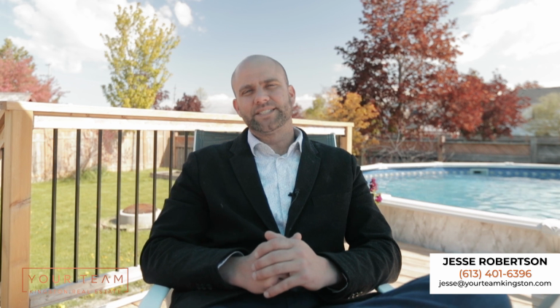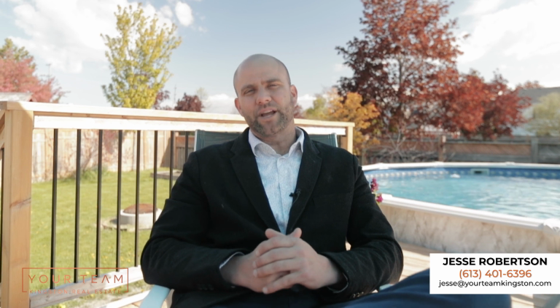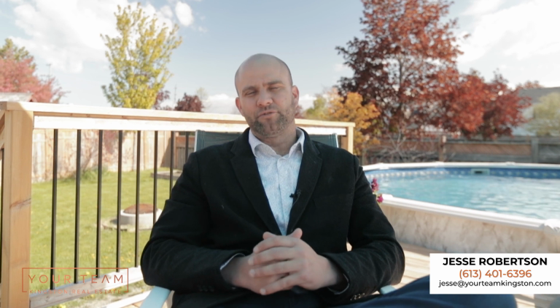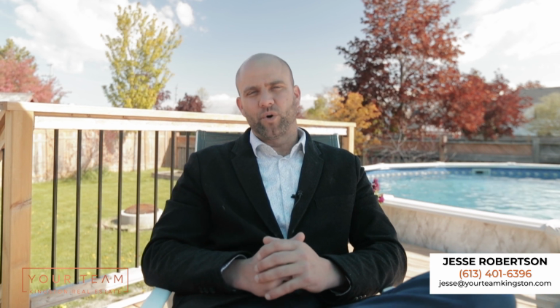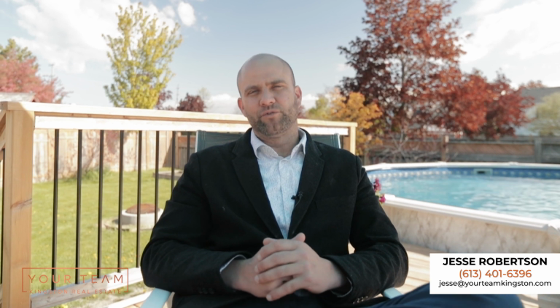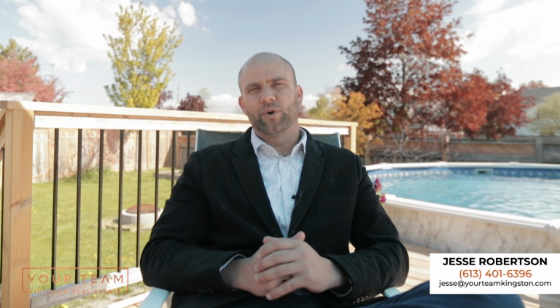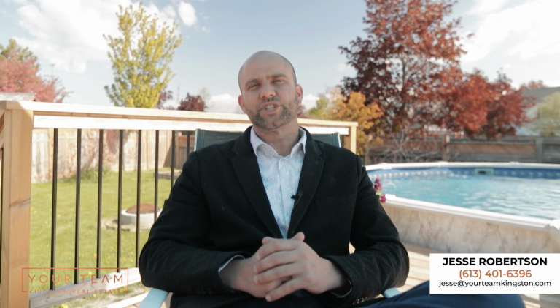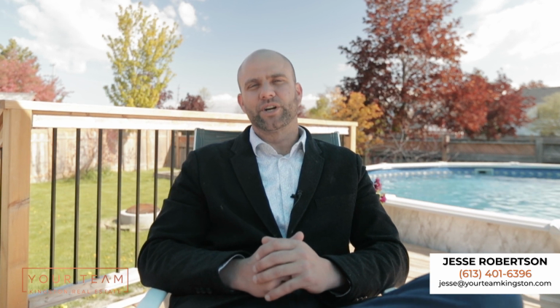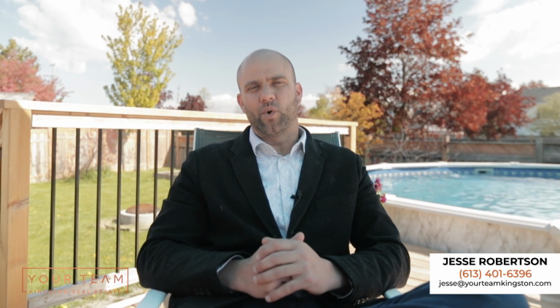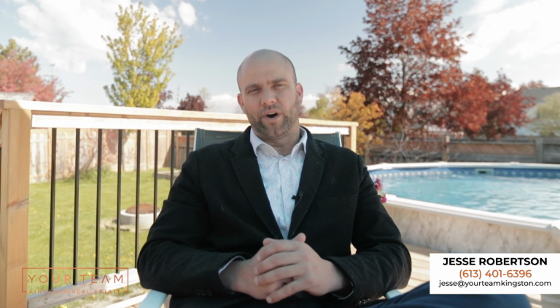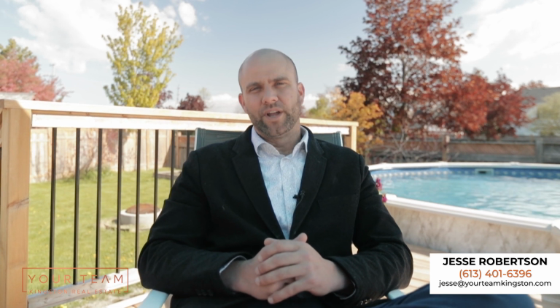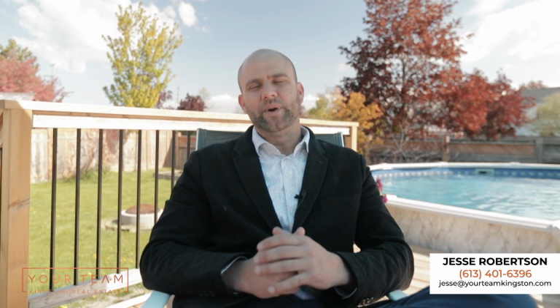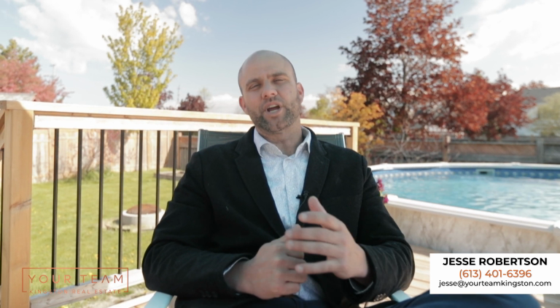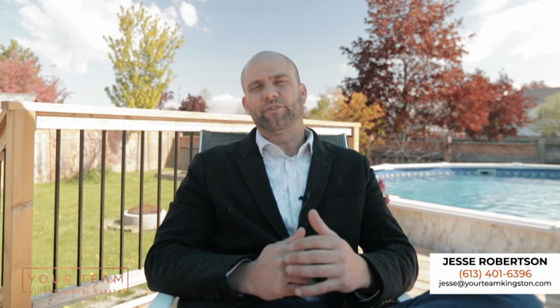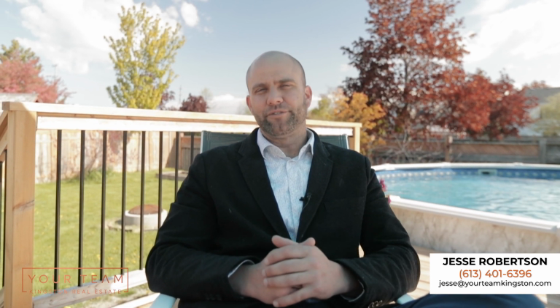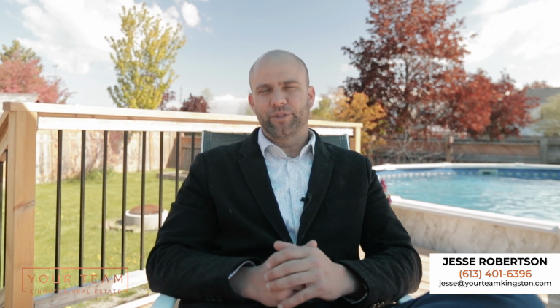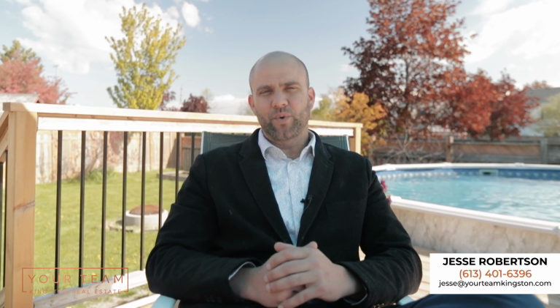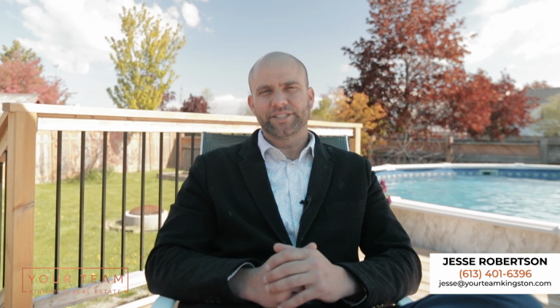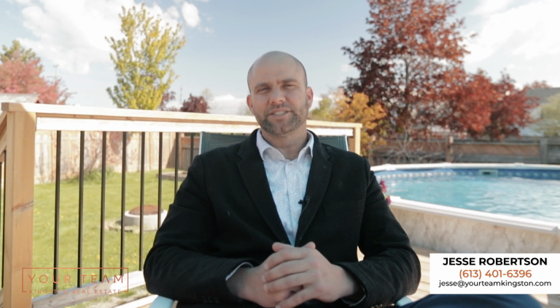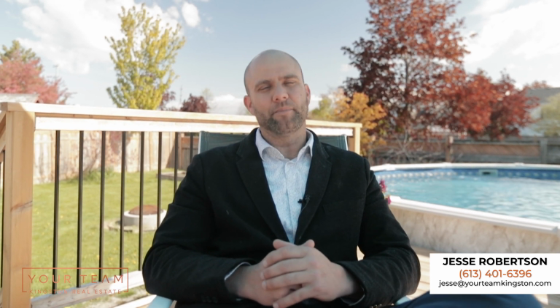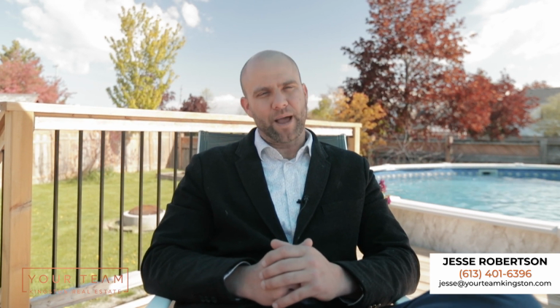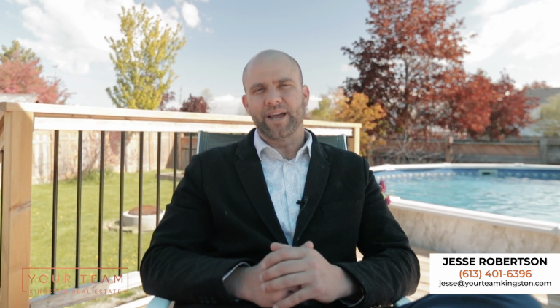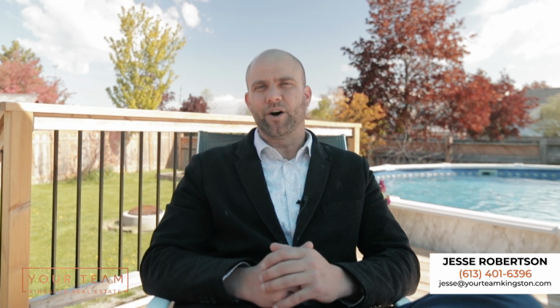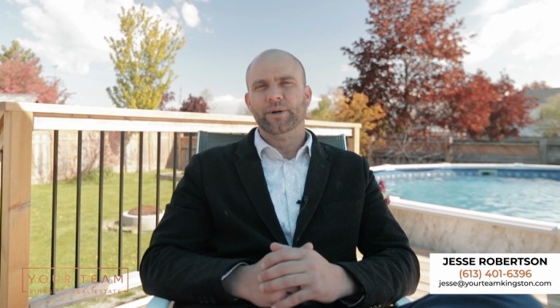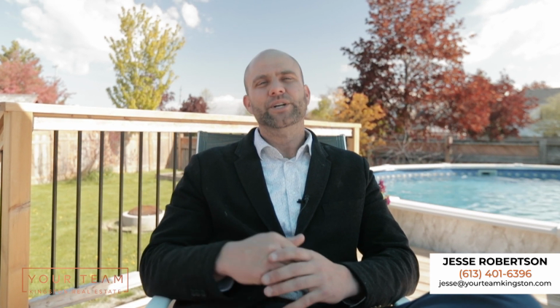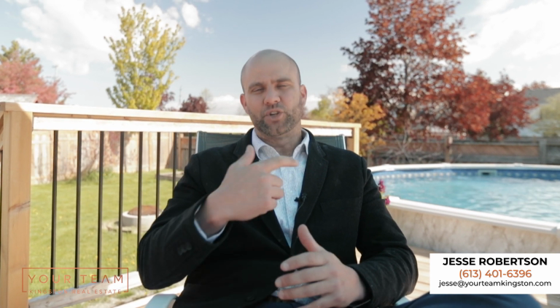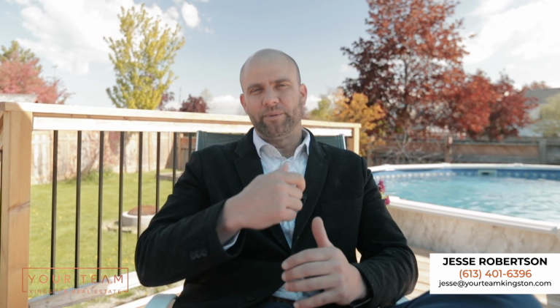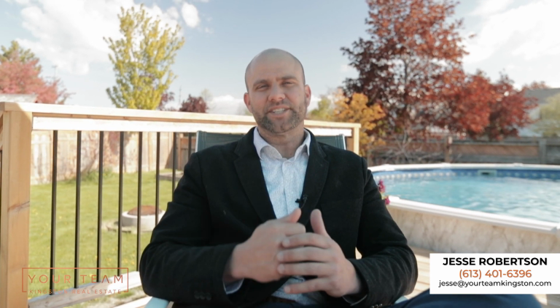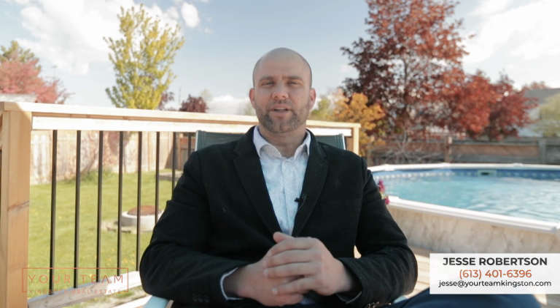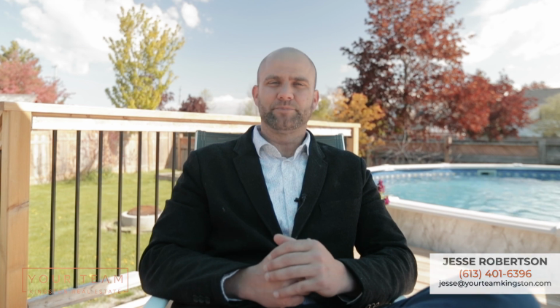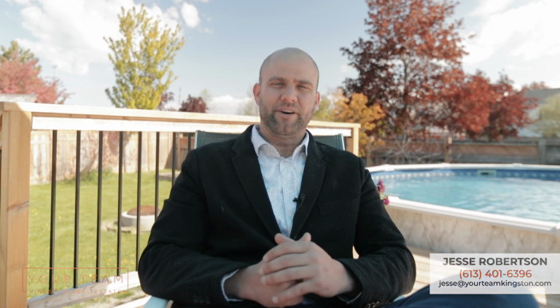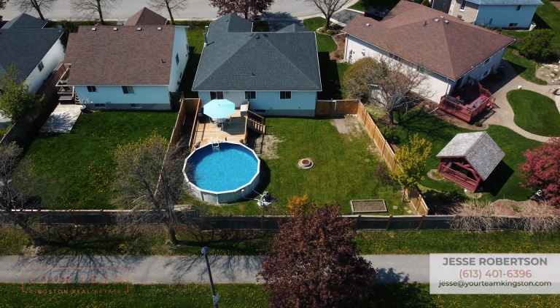Thank you so much for checking out my newest listing at 404 Sheila Court. Reach out for any further questions — I'm happy to help. Don't miss out on this paradise.